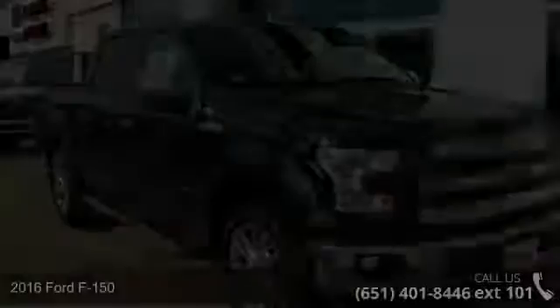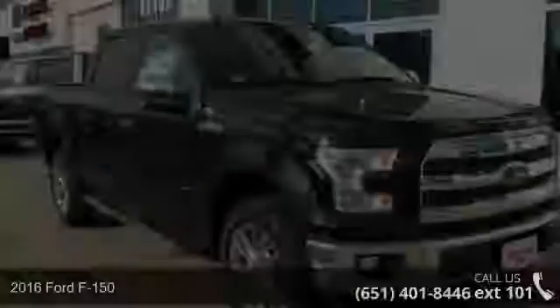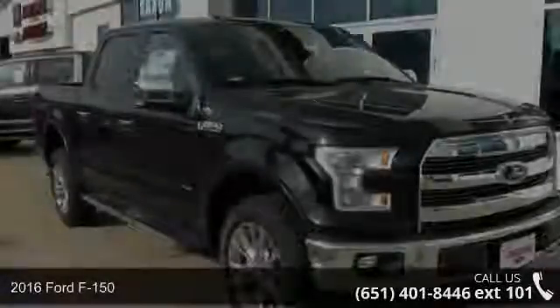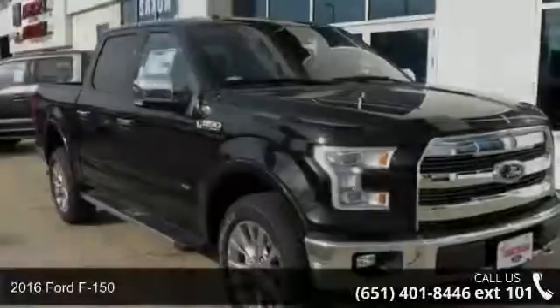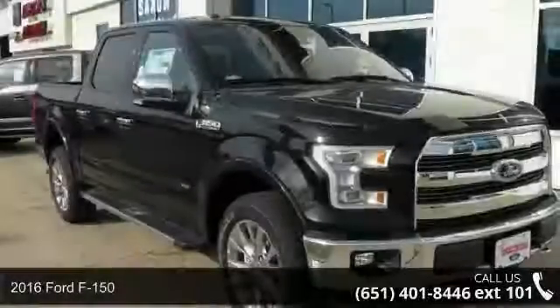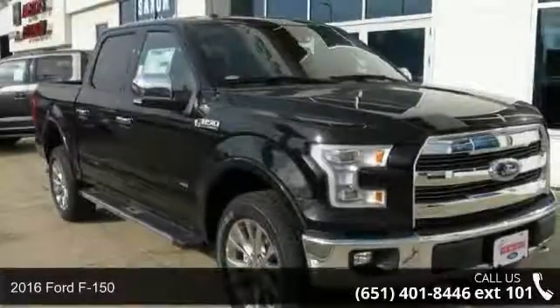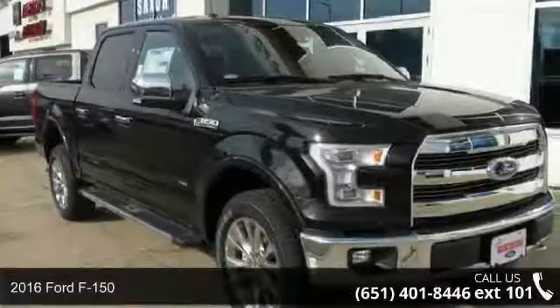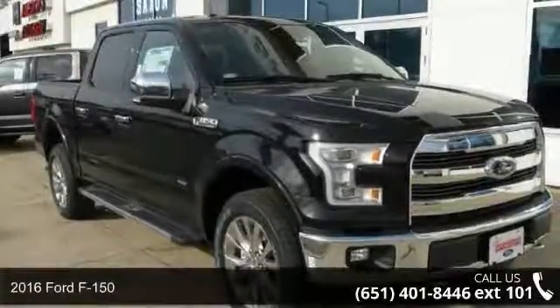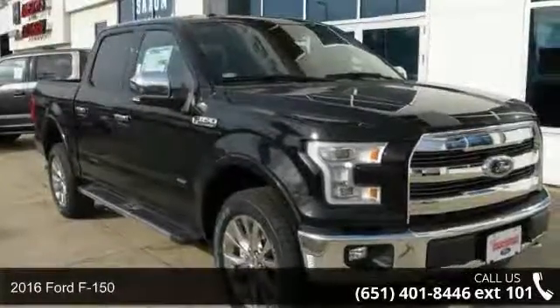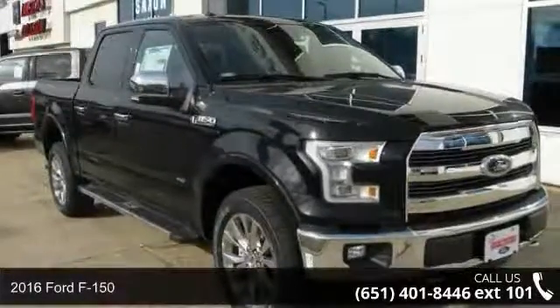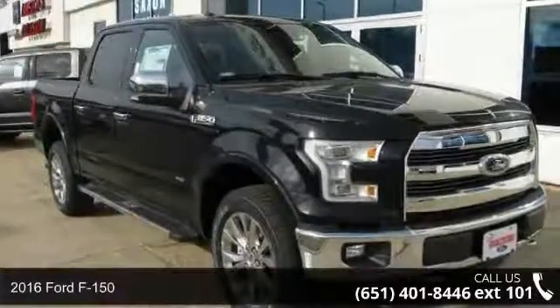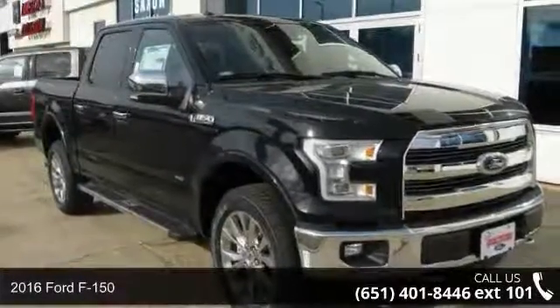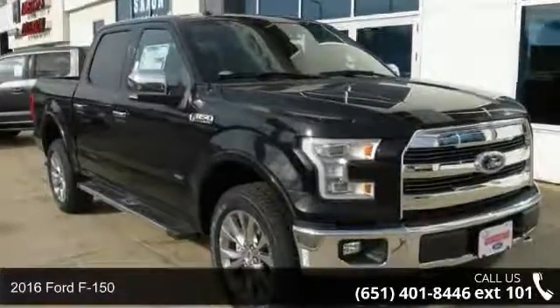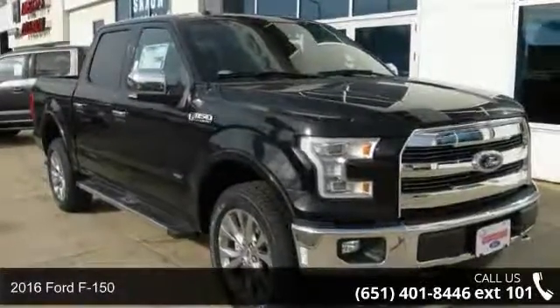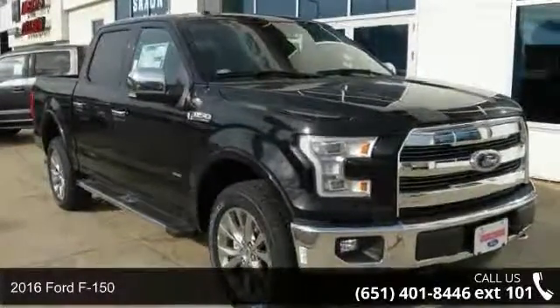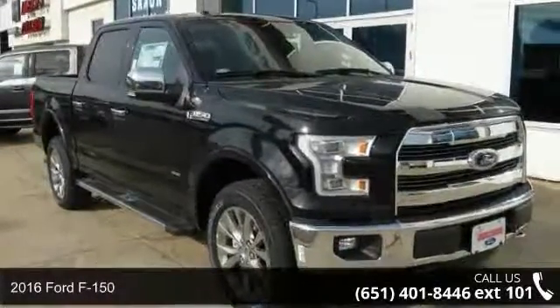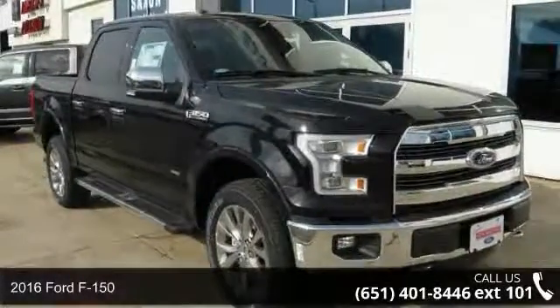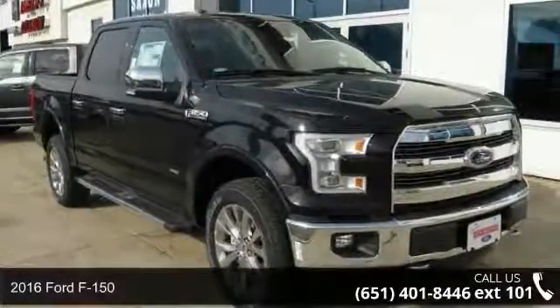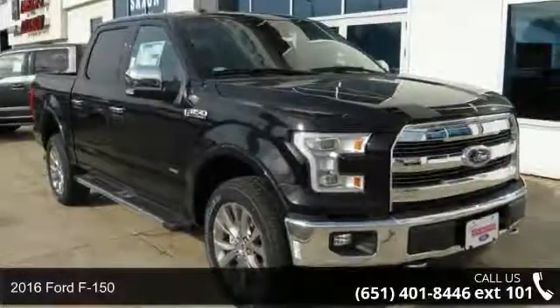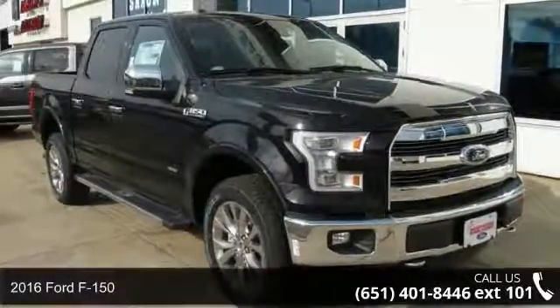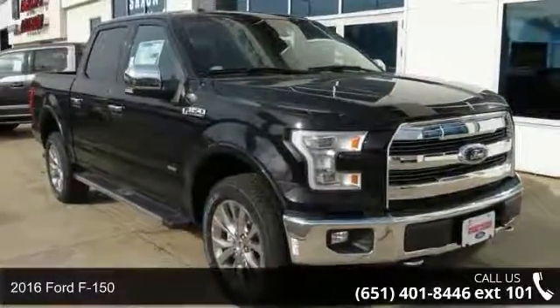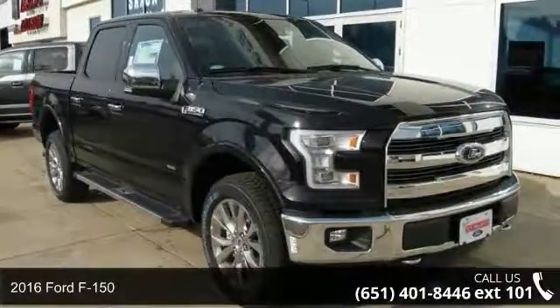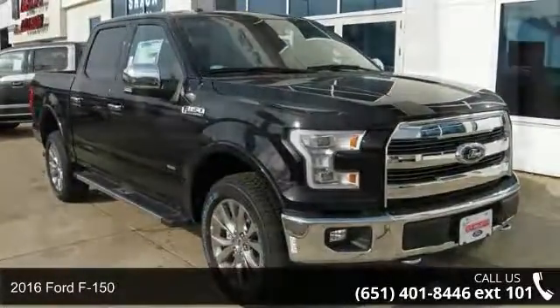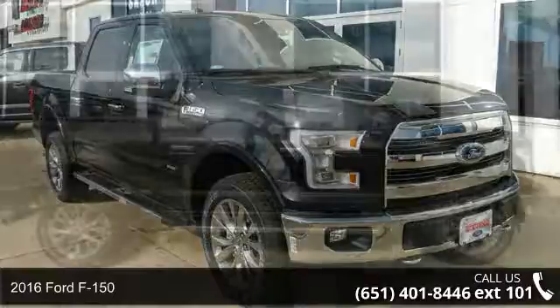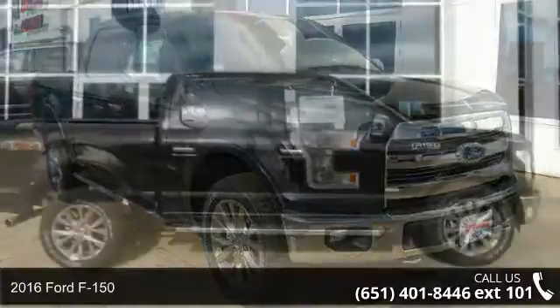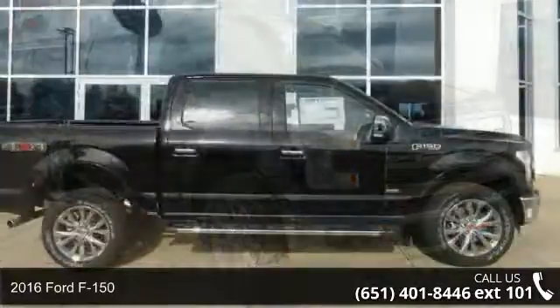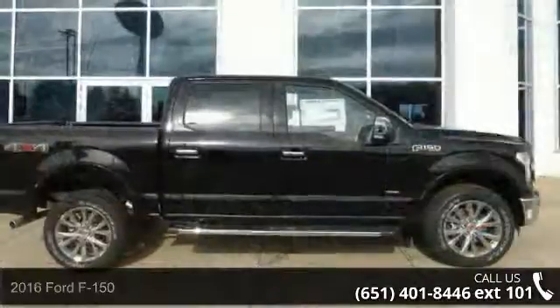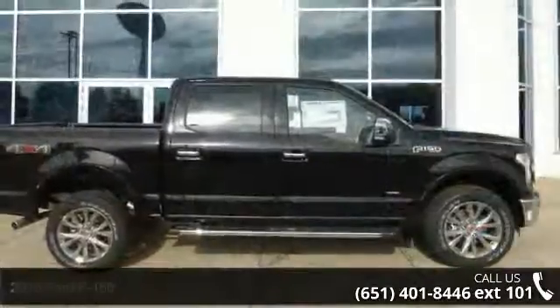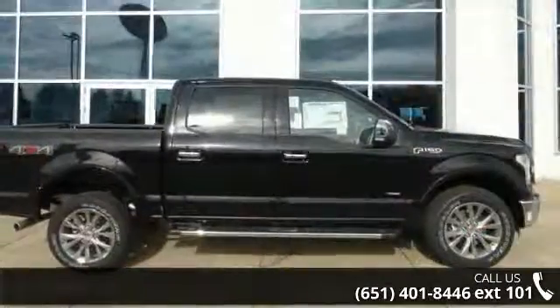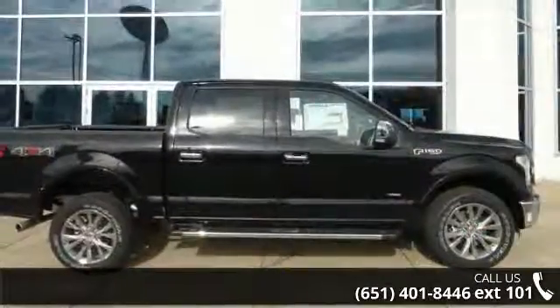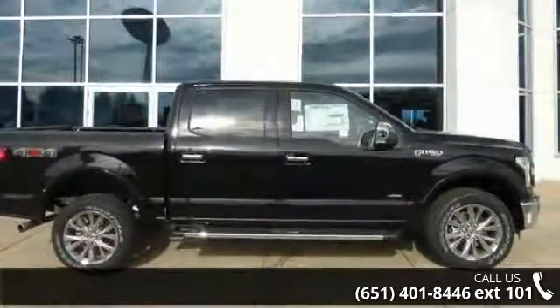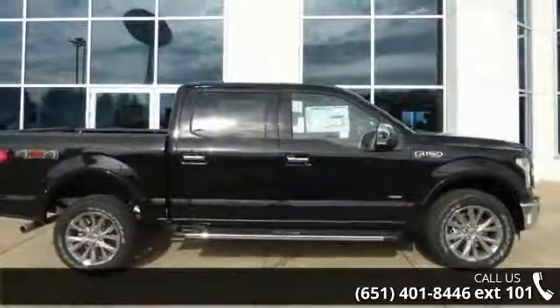Check out this 2016 Ford F-150. If you are looking for an automobile with great features, look no further.